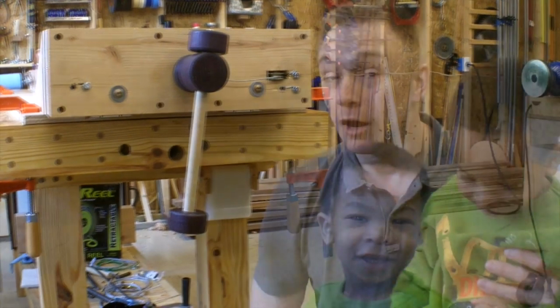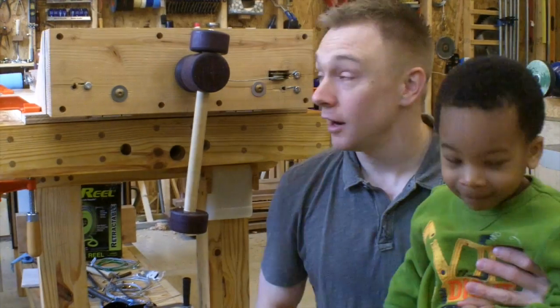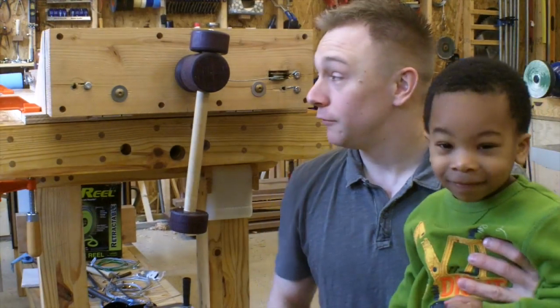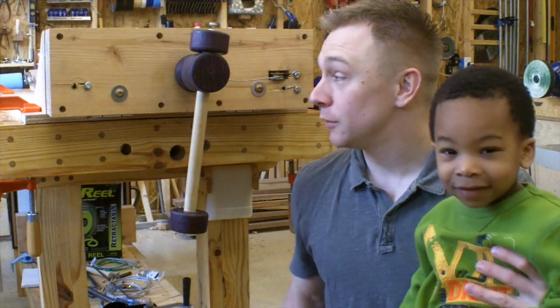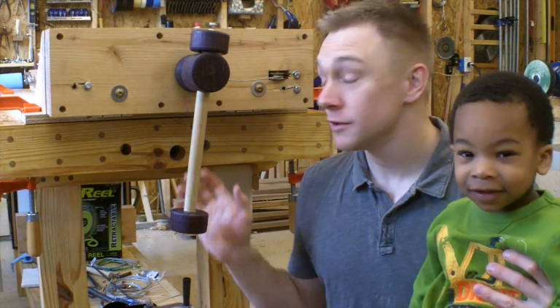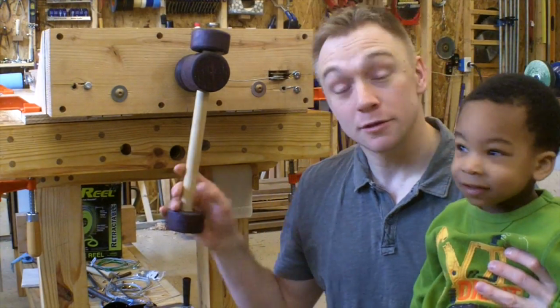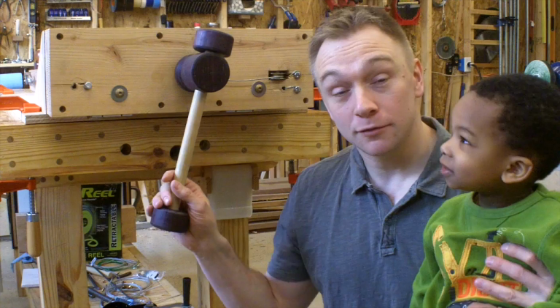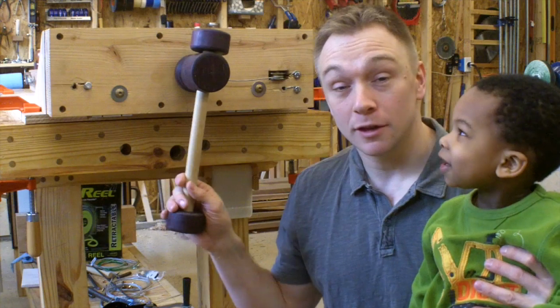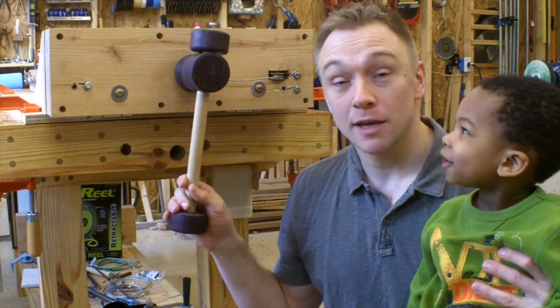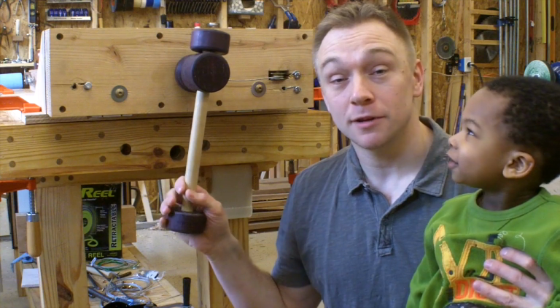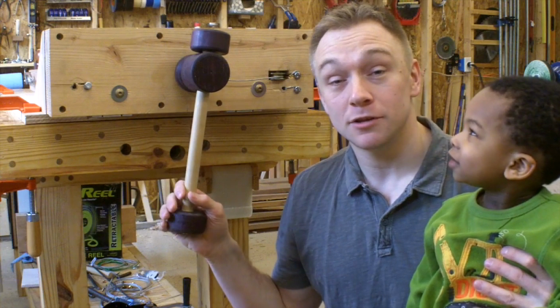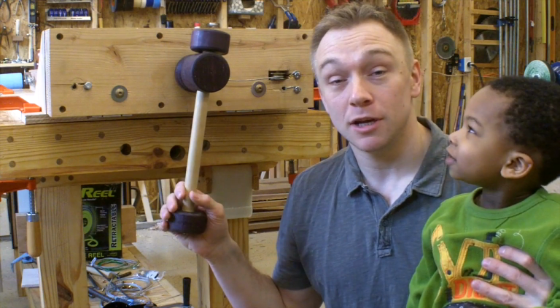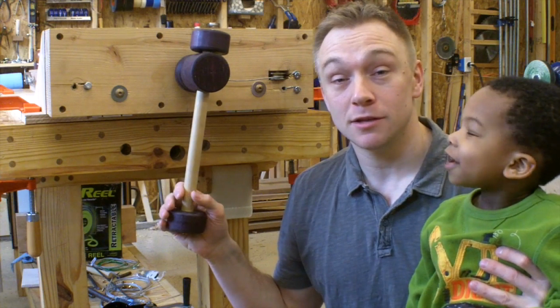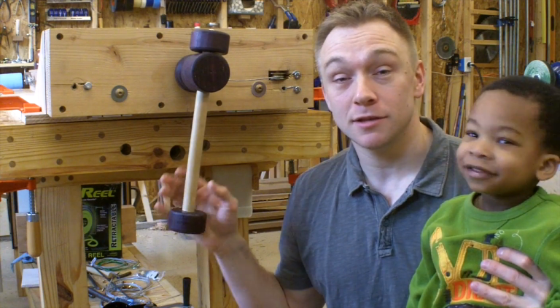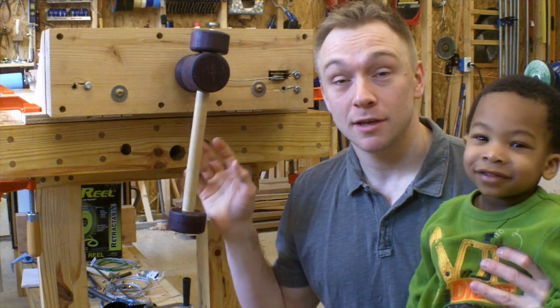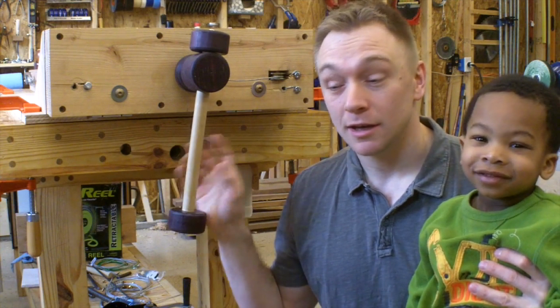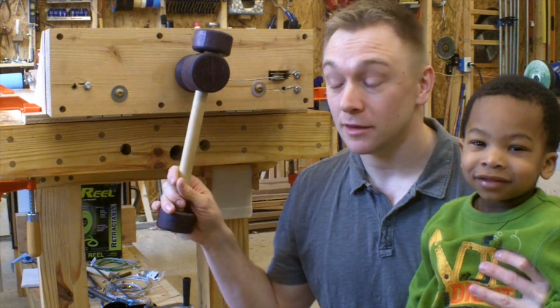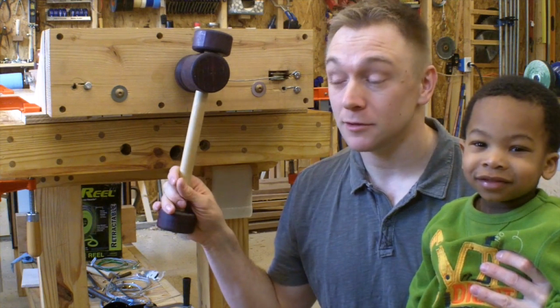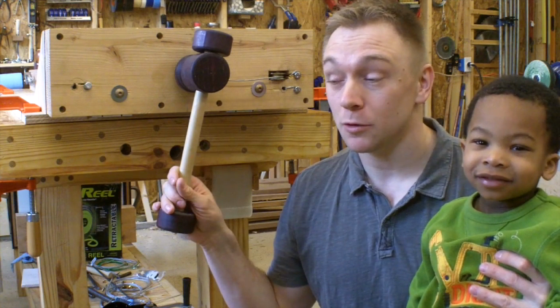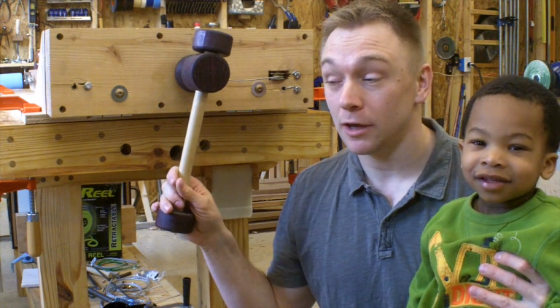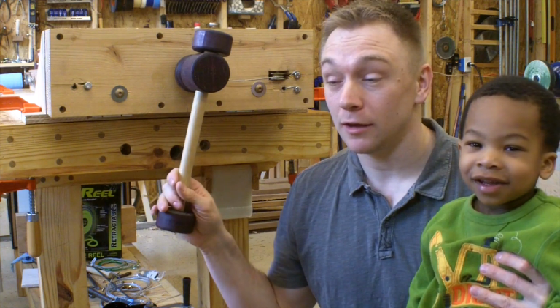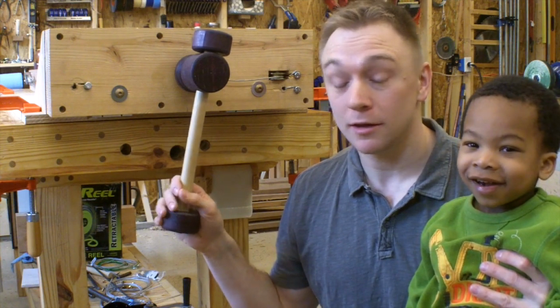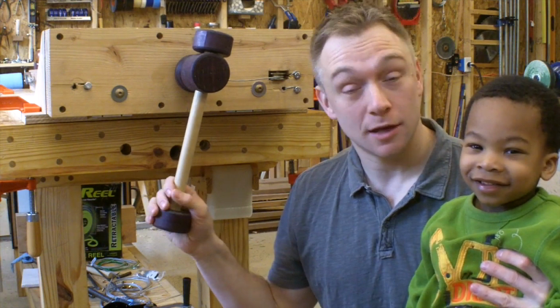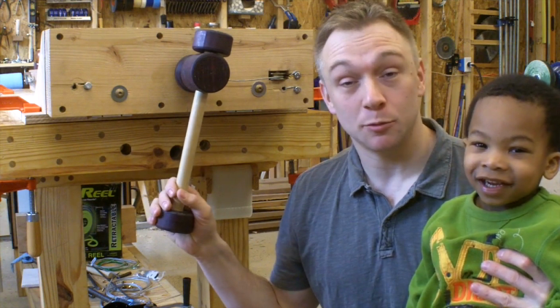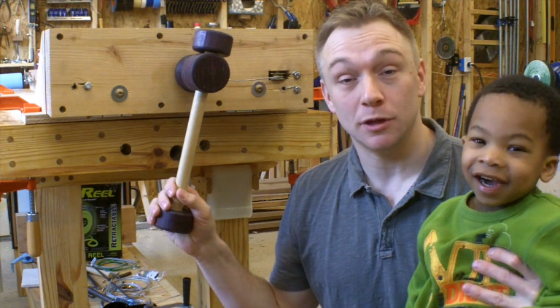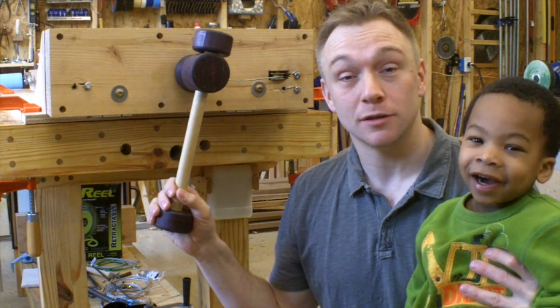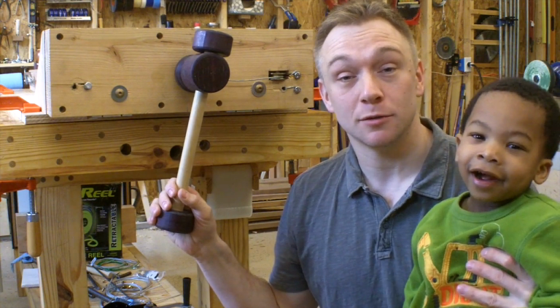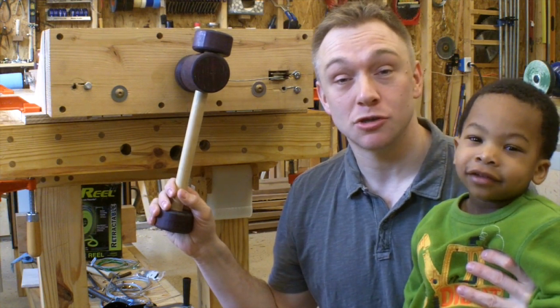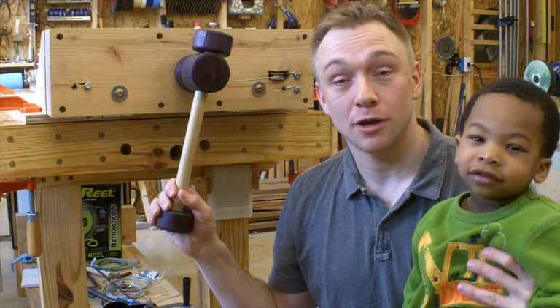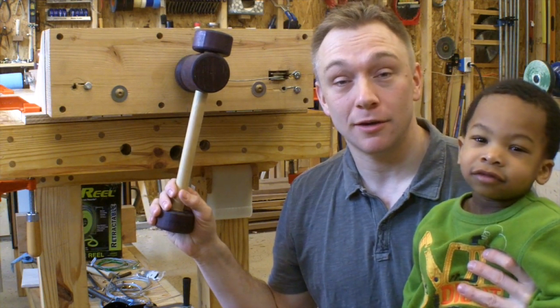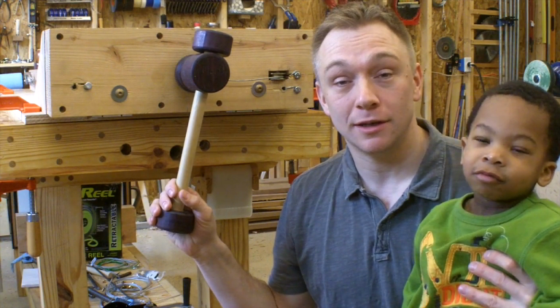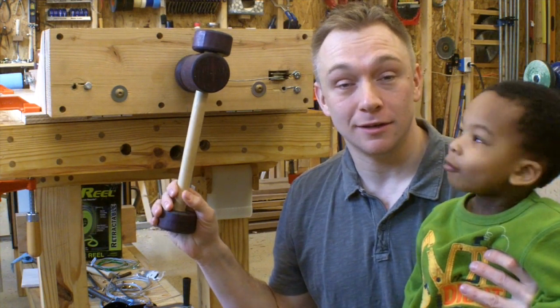Alright folks, so after the last round of changes, I got this working acceptably. So let me show you how I did it.